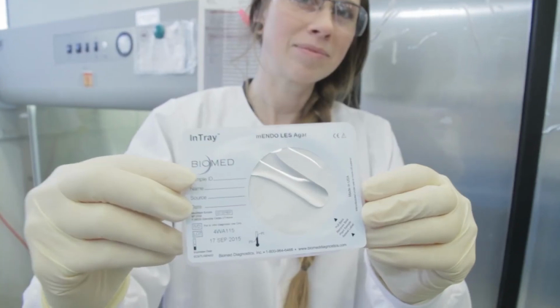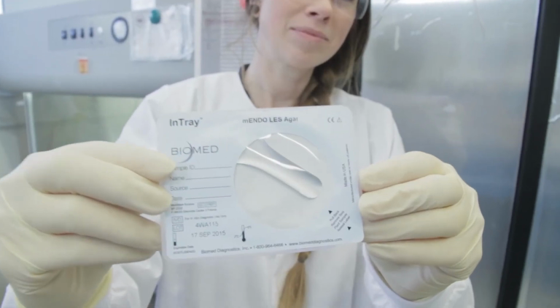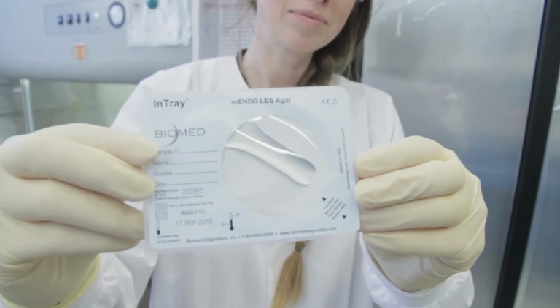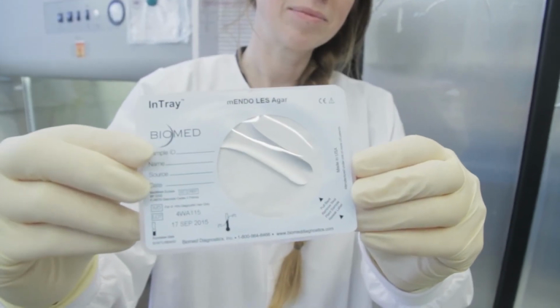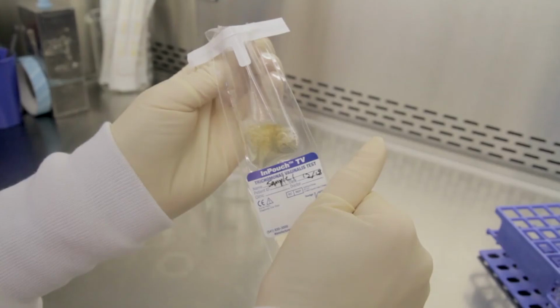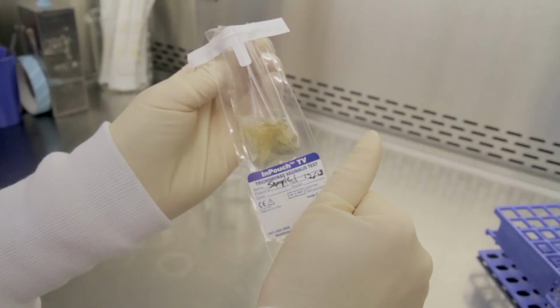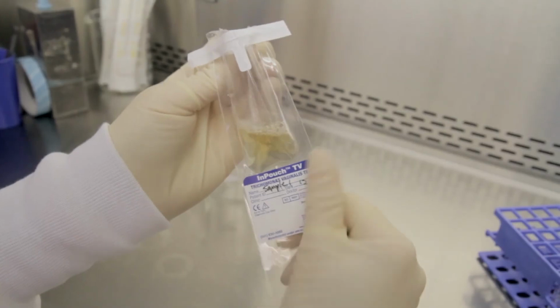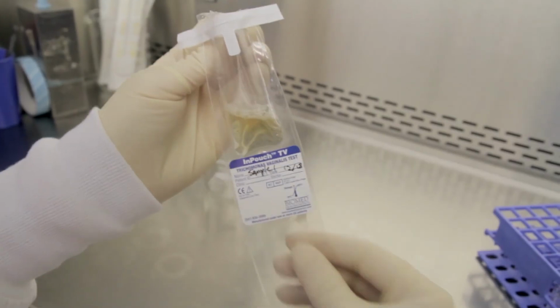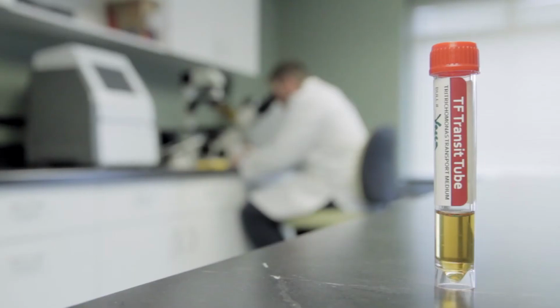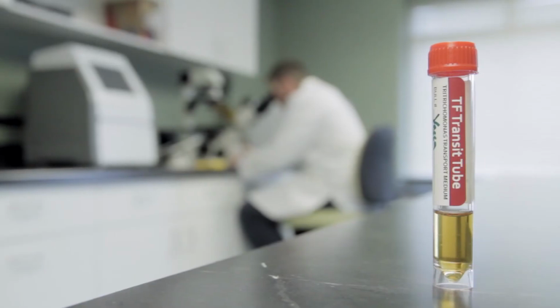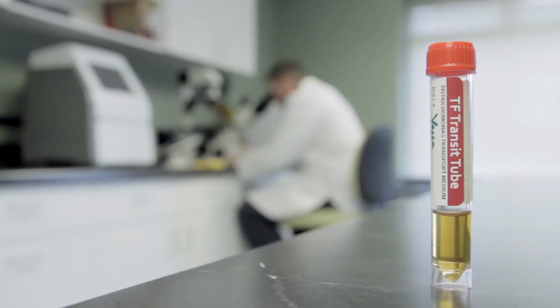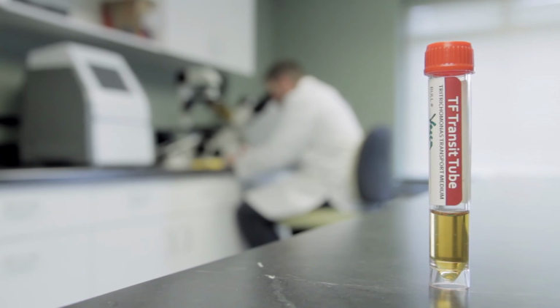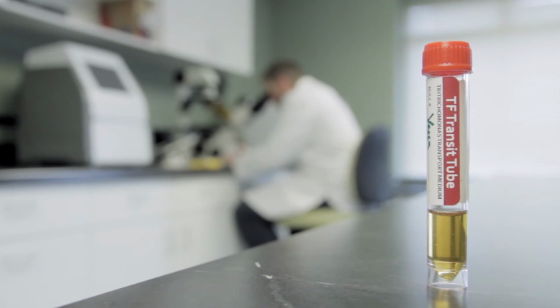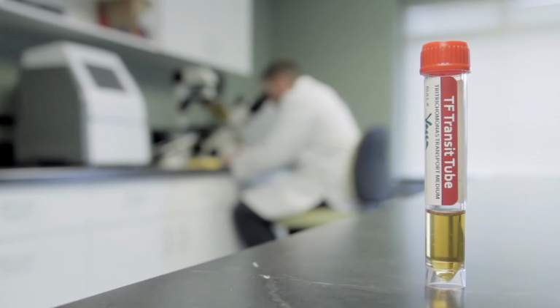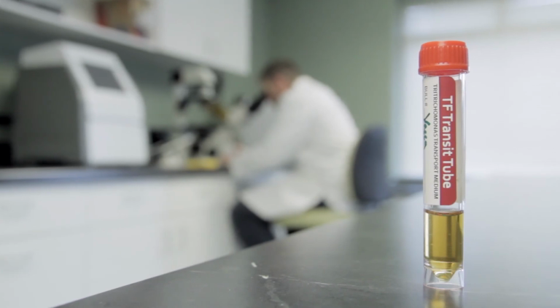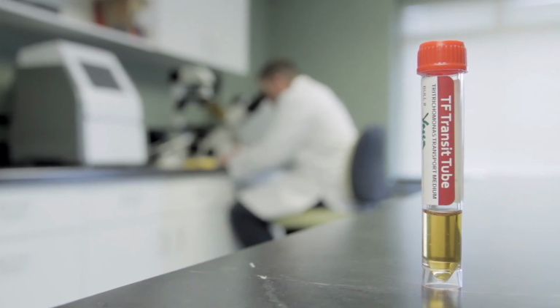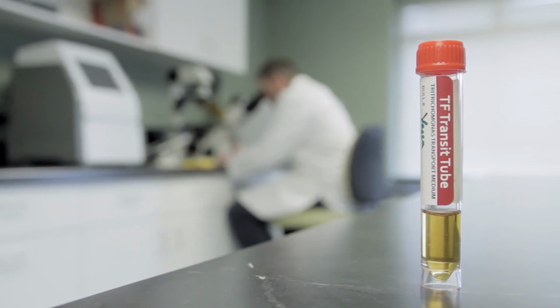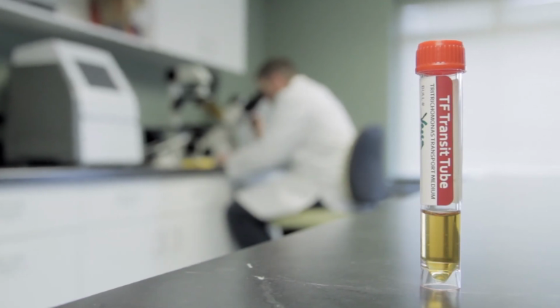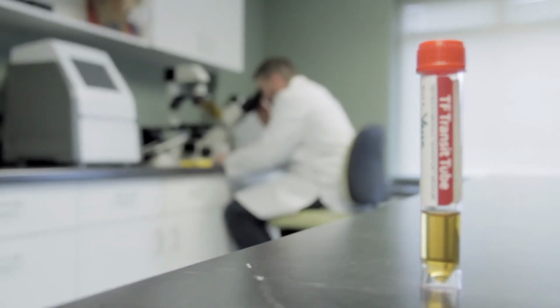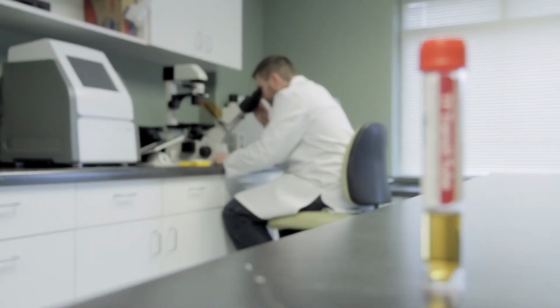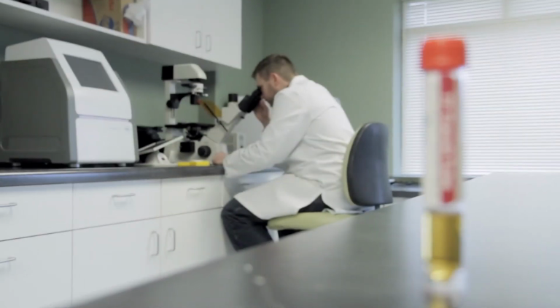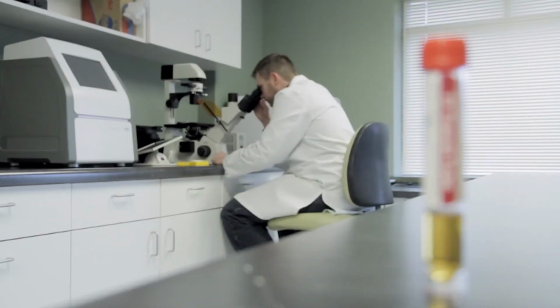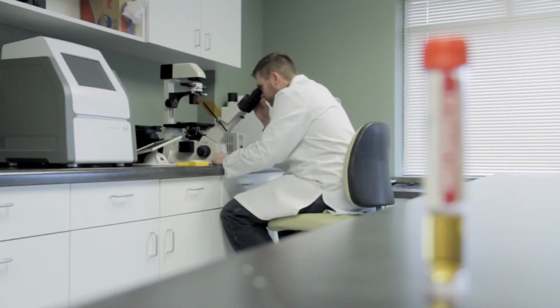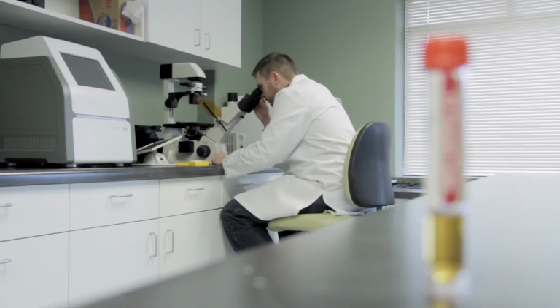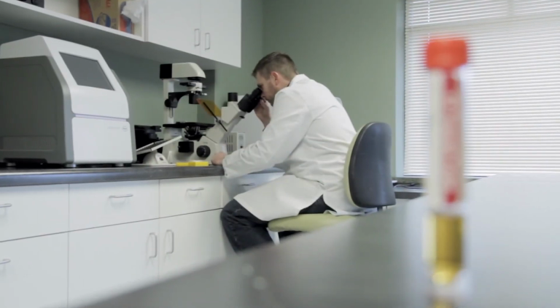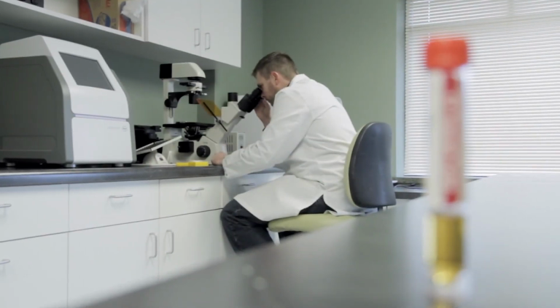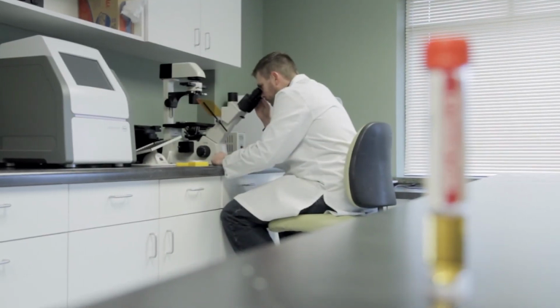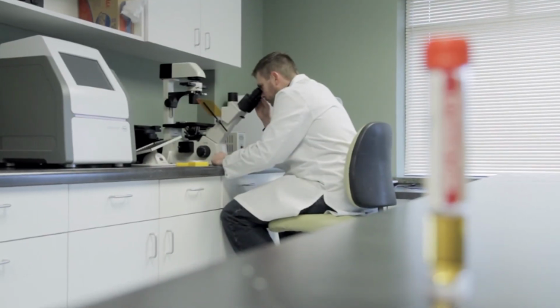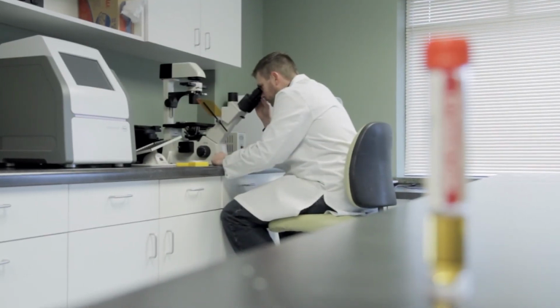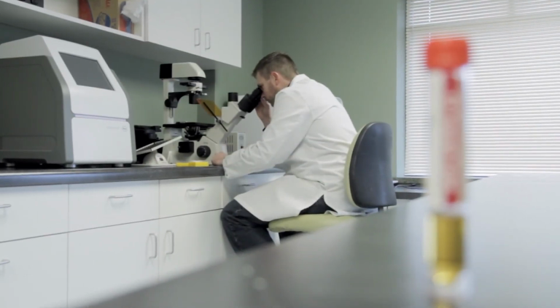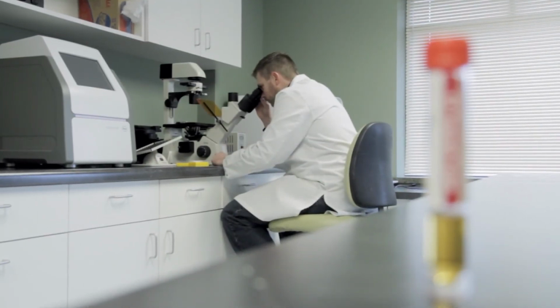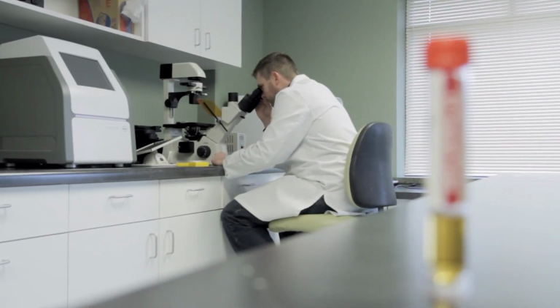The Biomed Intray, InPouch, and Transit Tube diagnostic devices are designed to make your job easier and your diagnostic results more predictable.